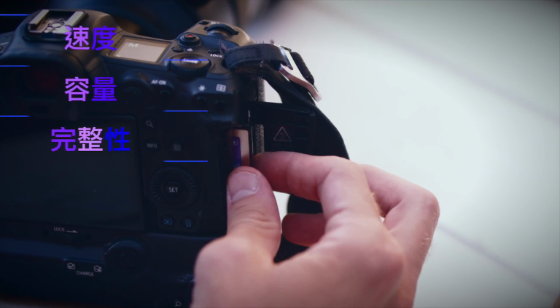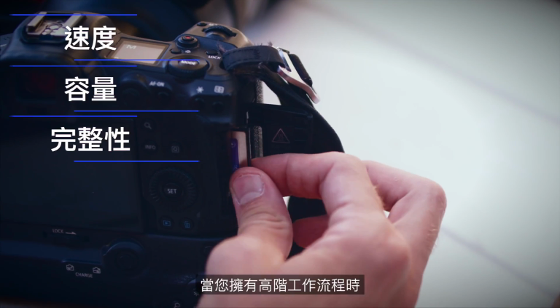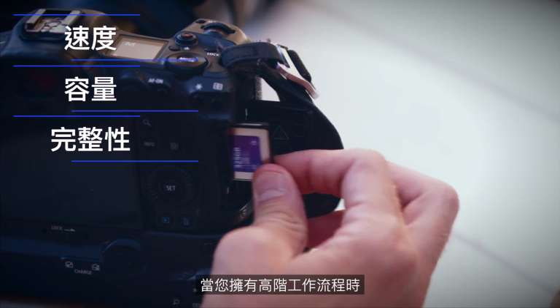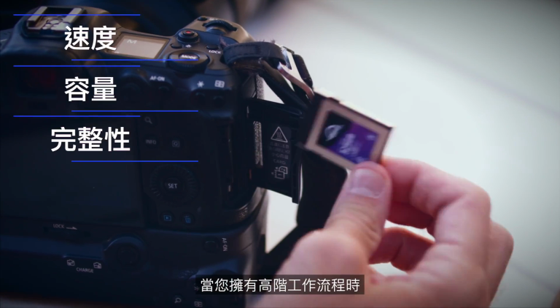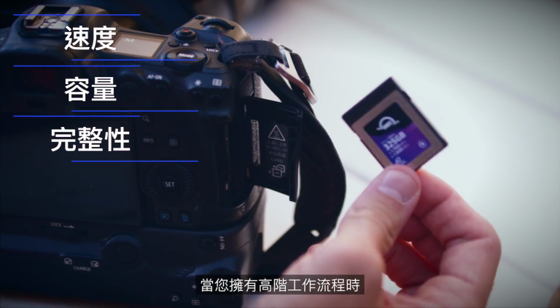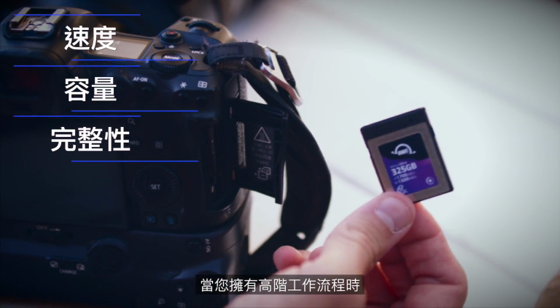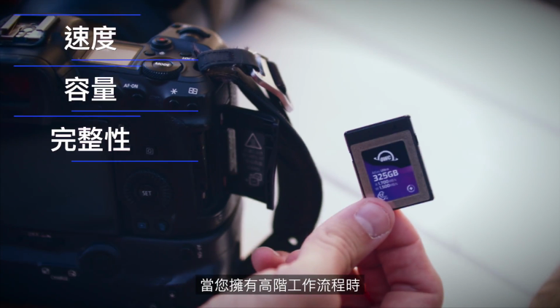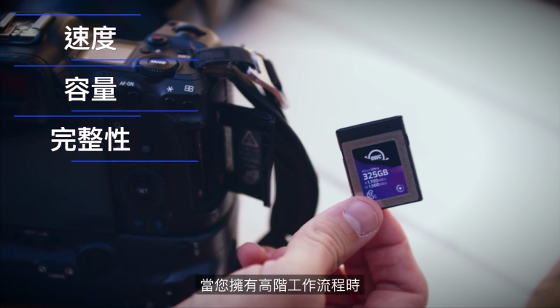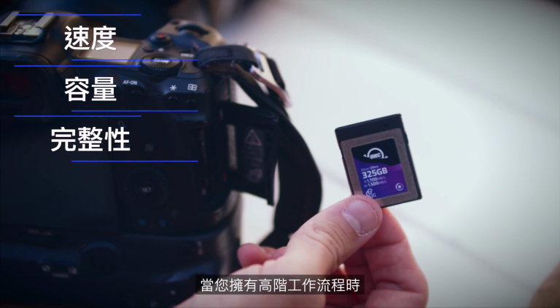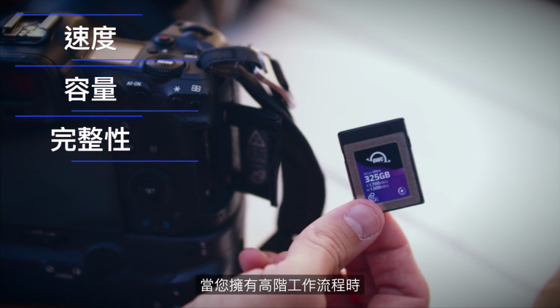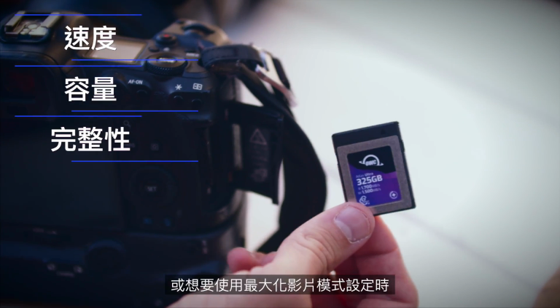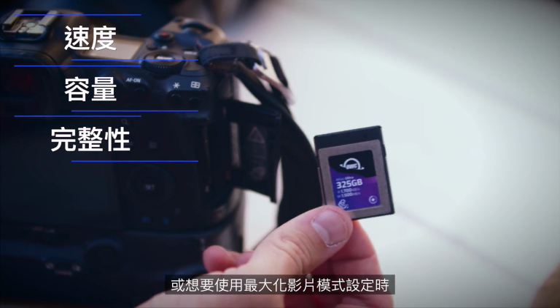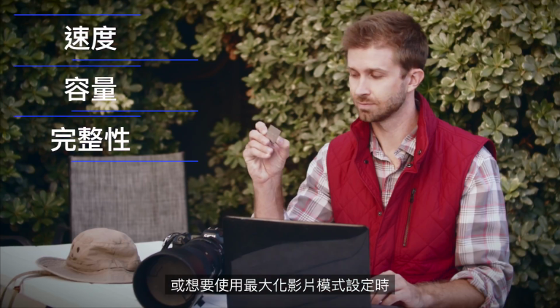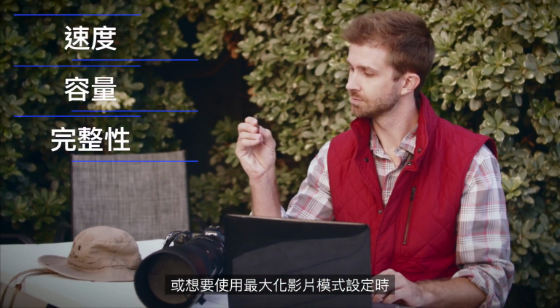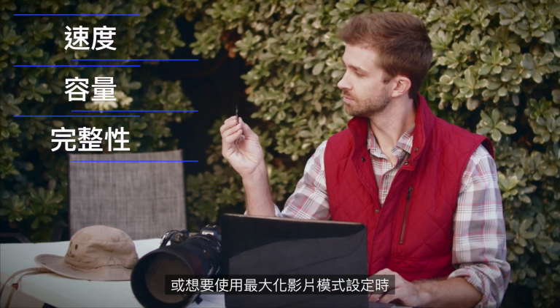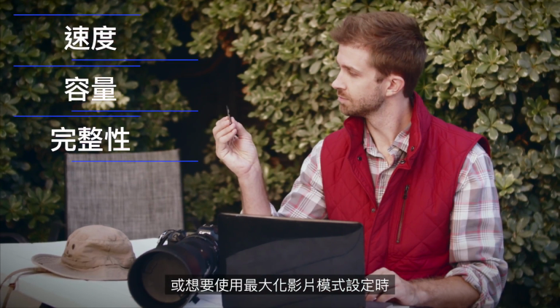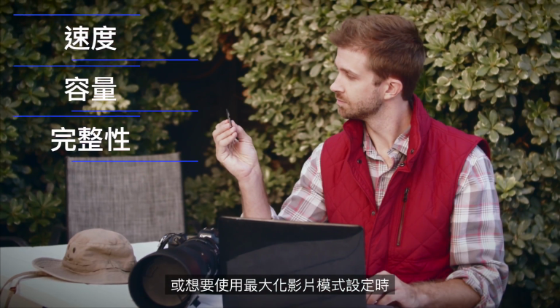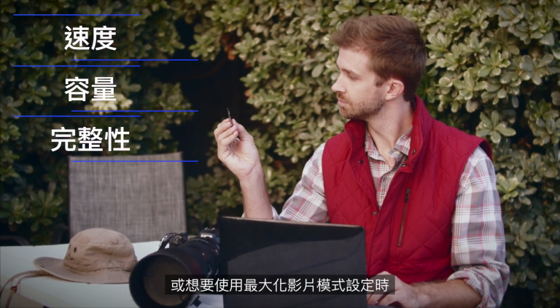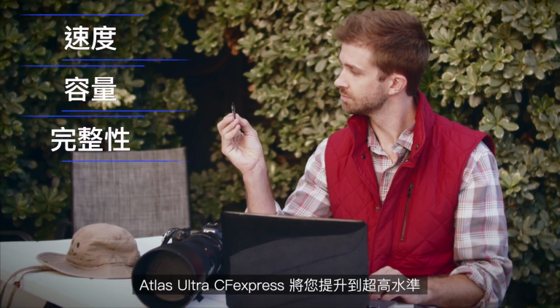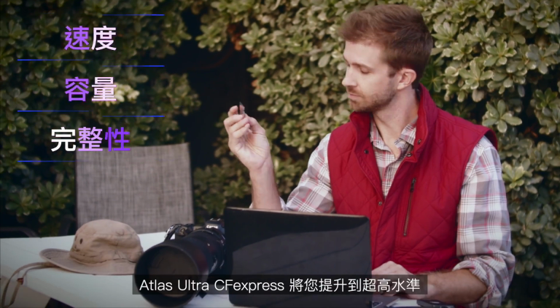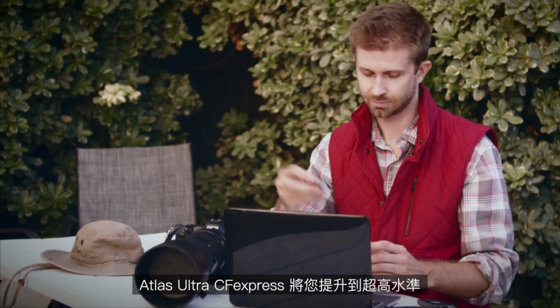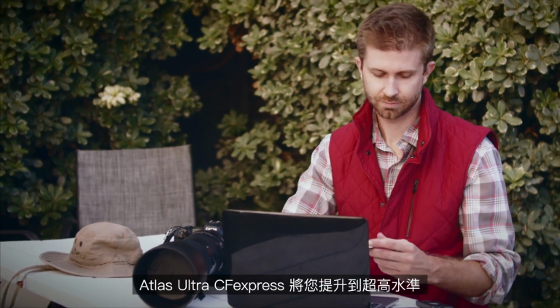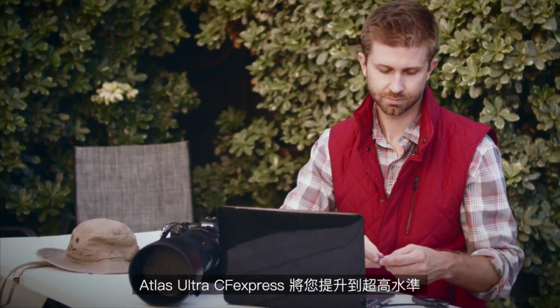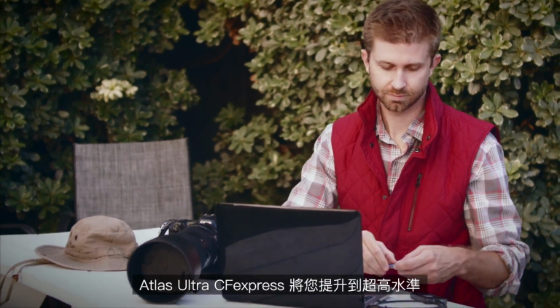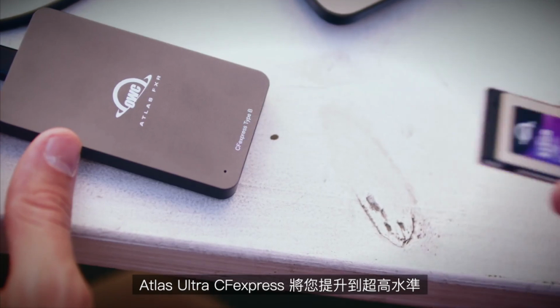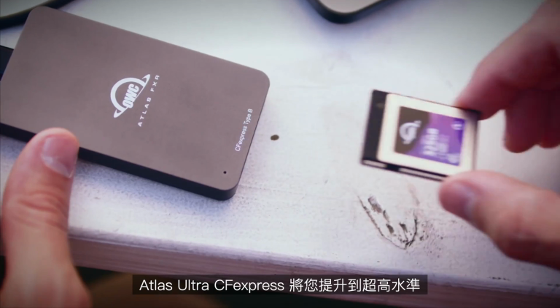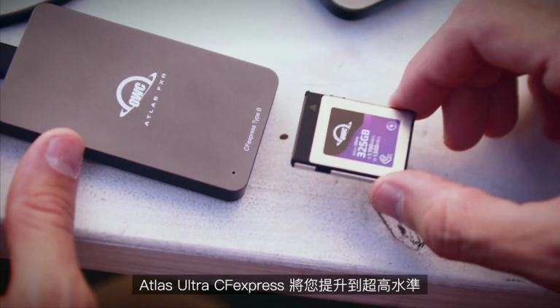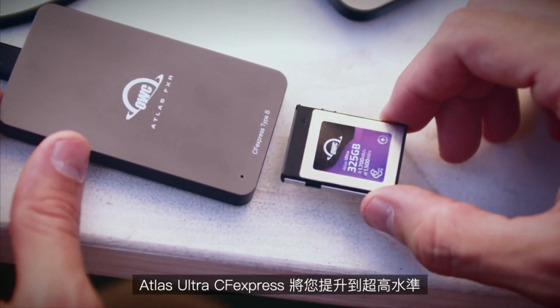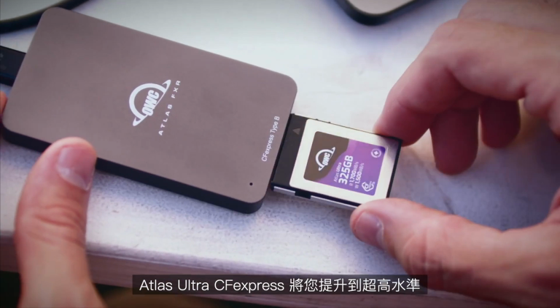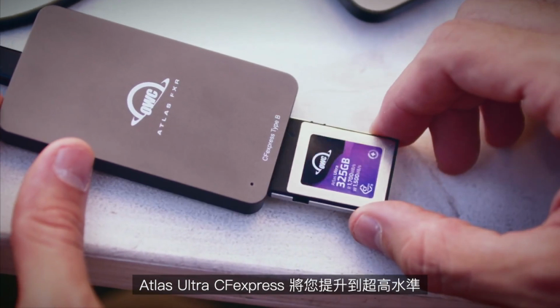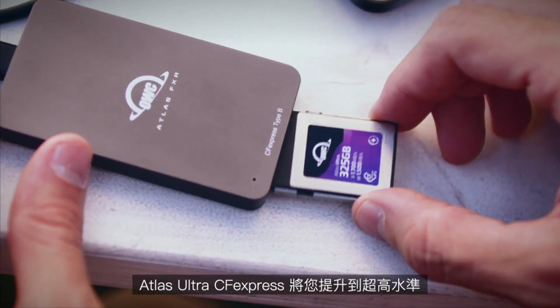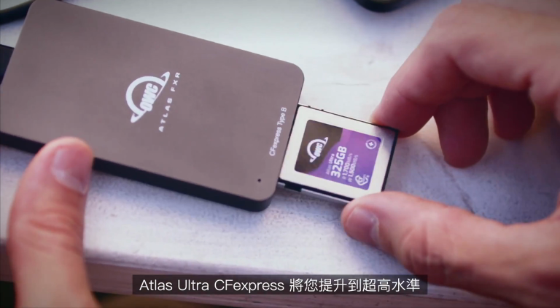When you have a high-end workflow or want to use the maximum video mode setting on your camera, take it to the ultra level.